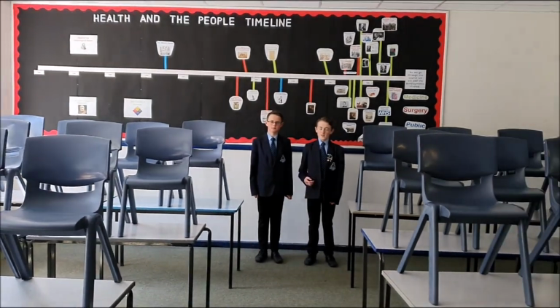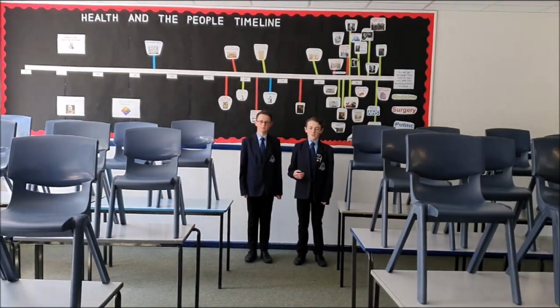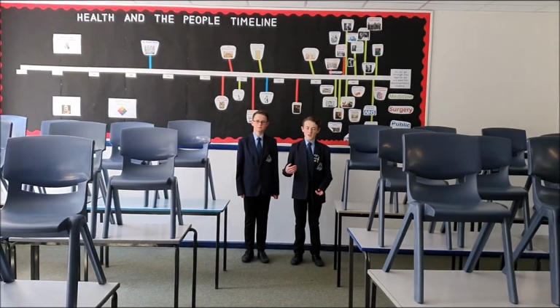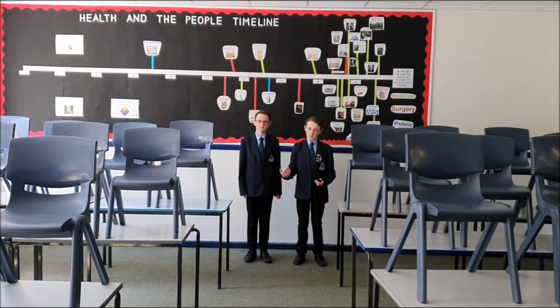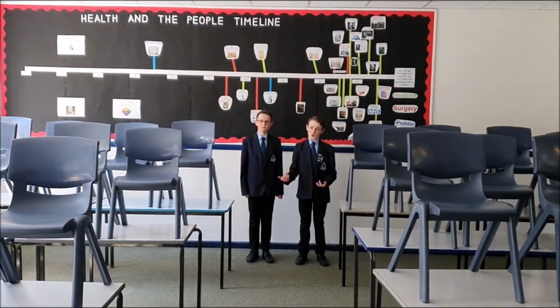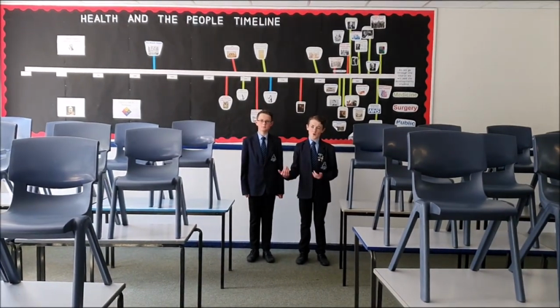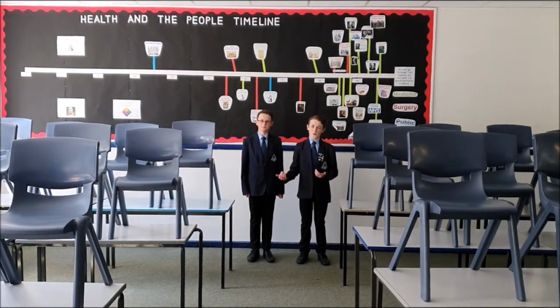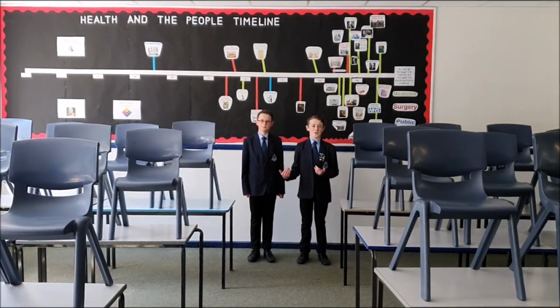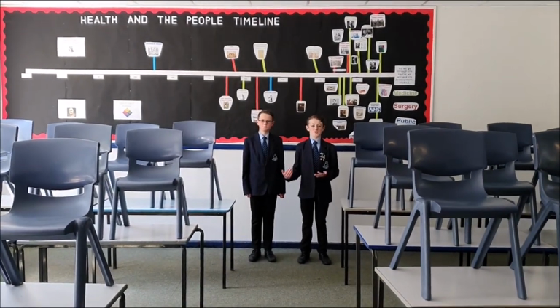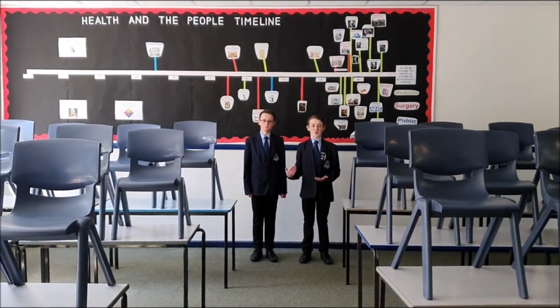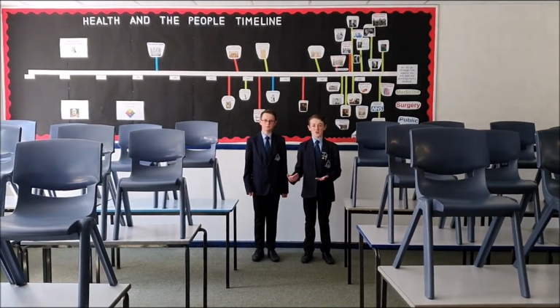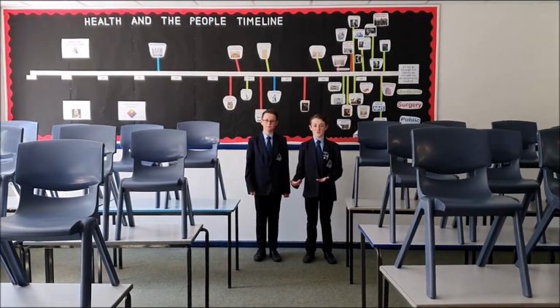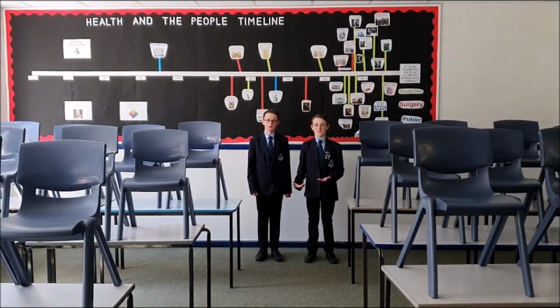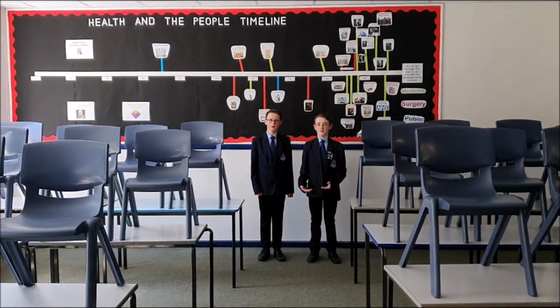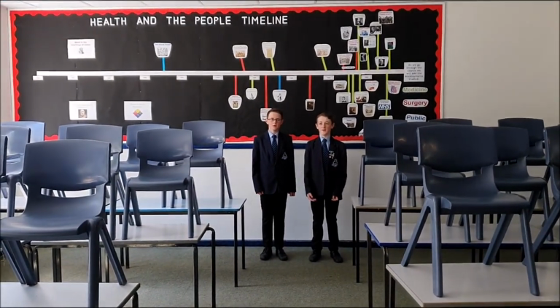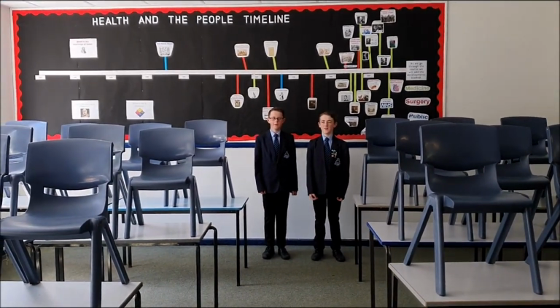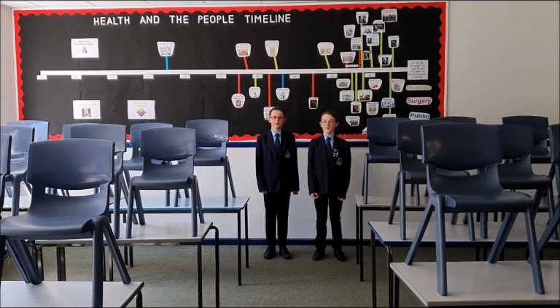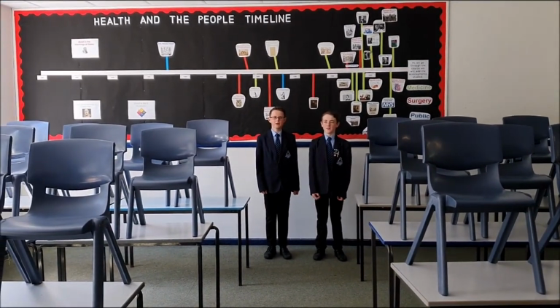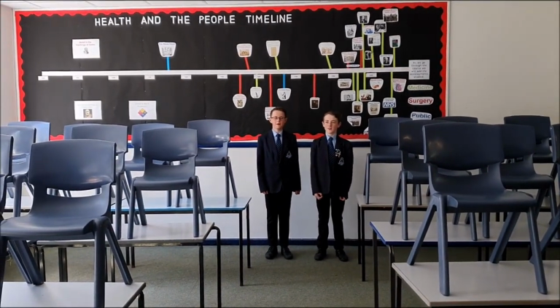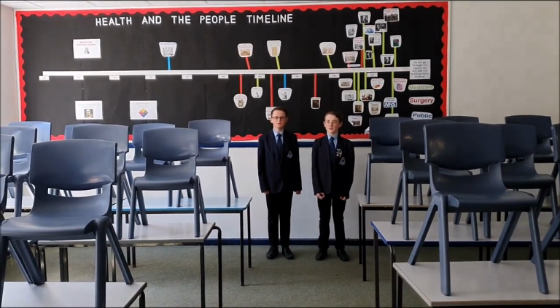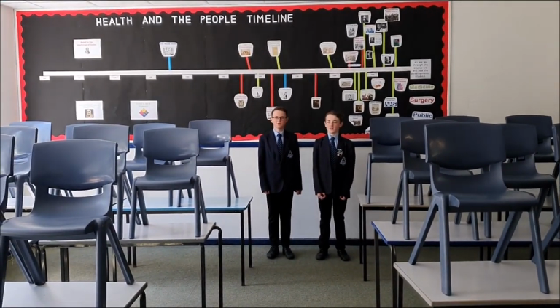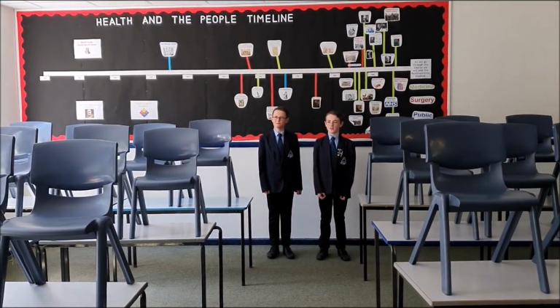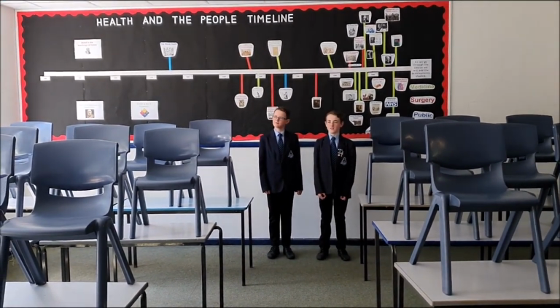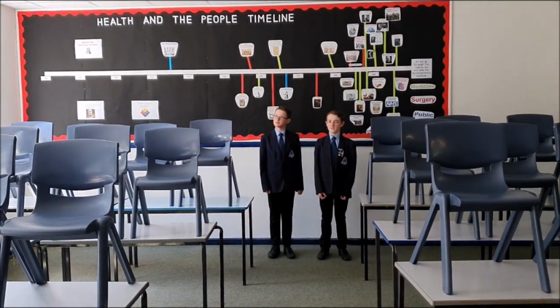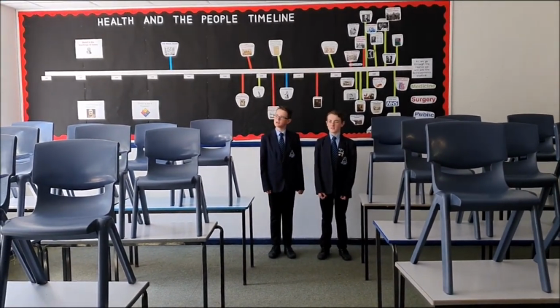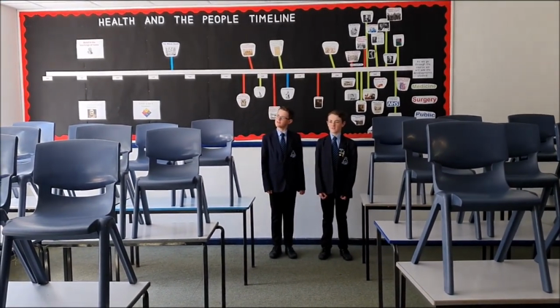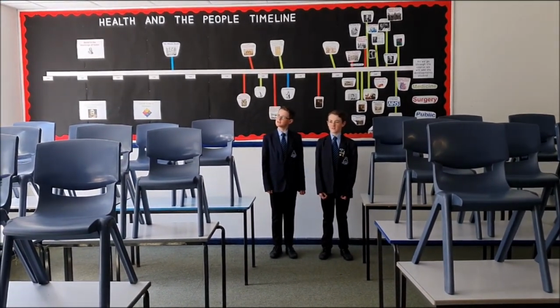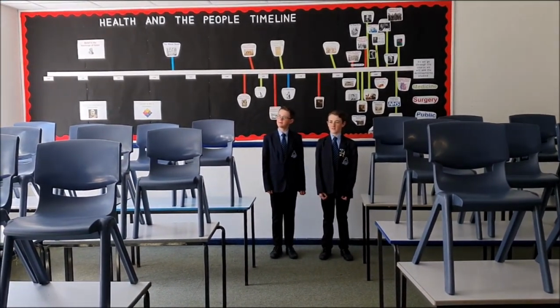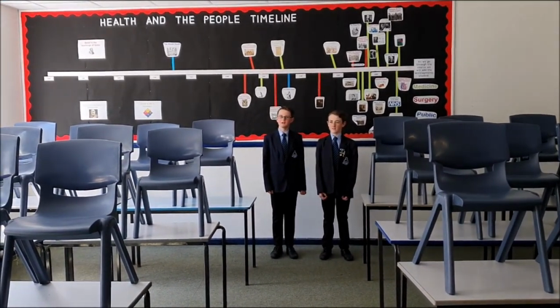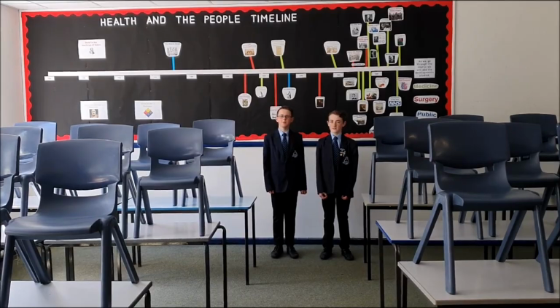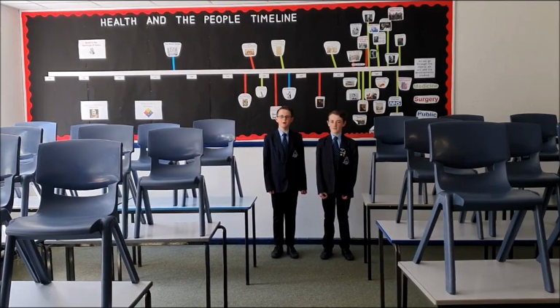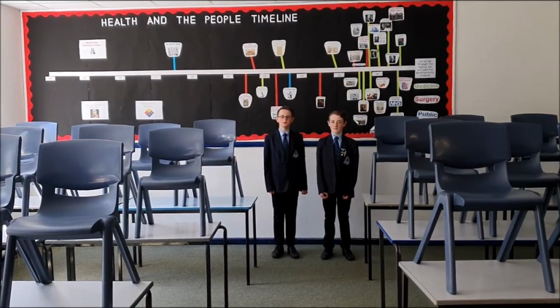This is a cool history classroom, where you learn about stuff that's happened in the past.